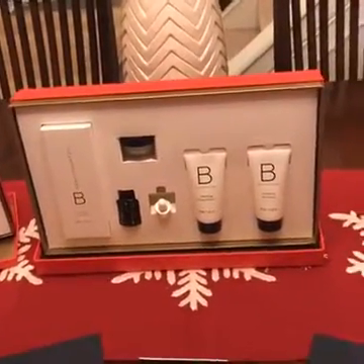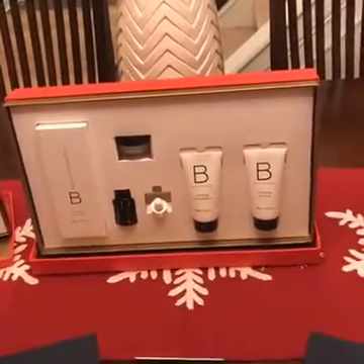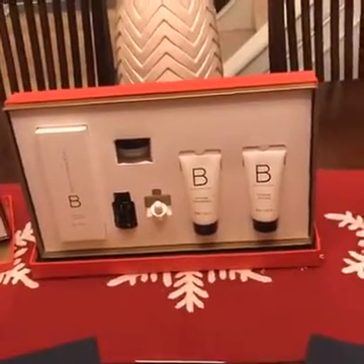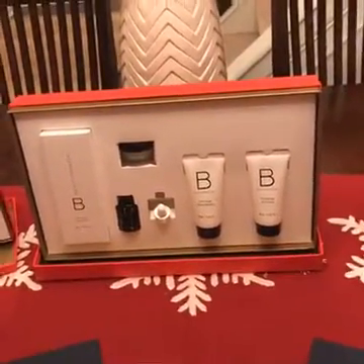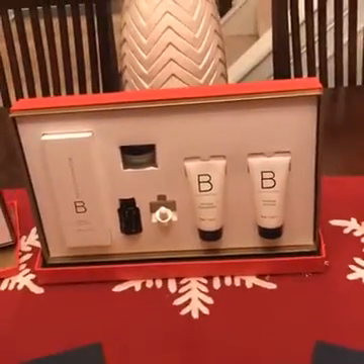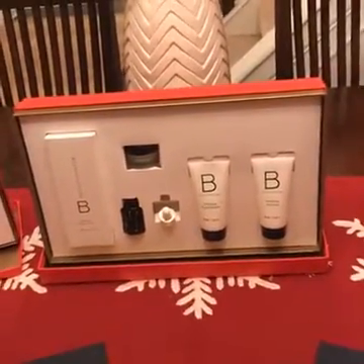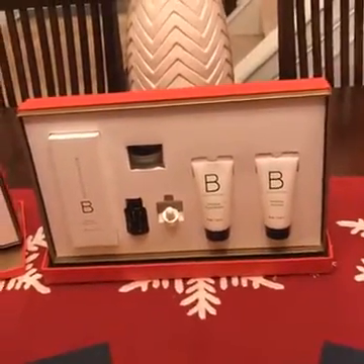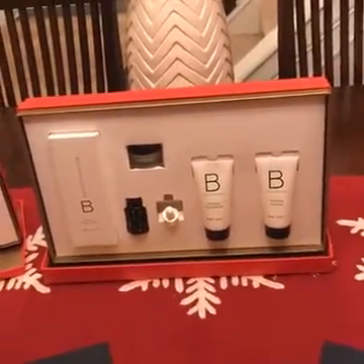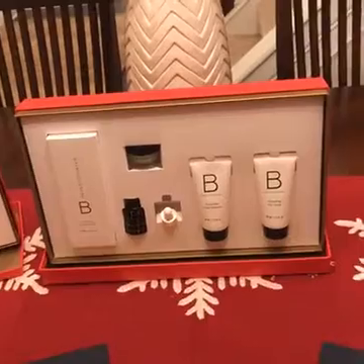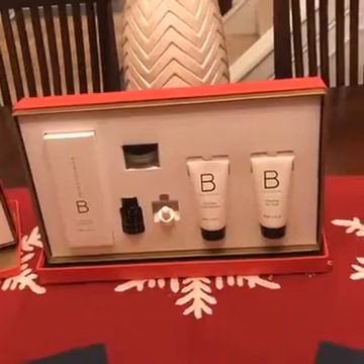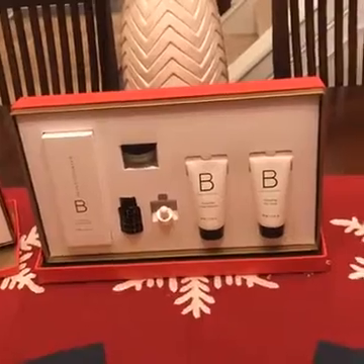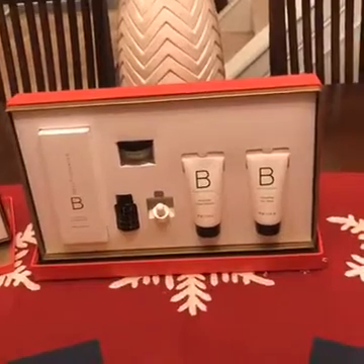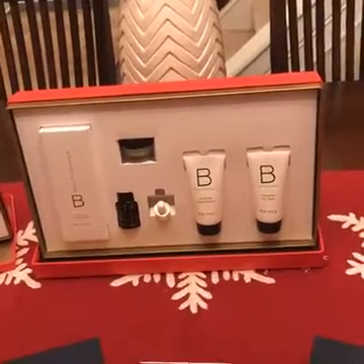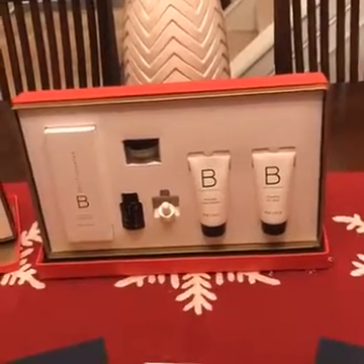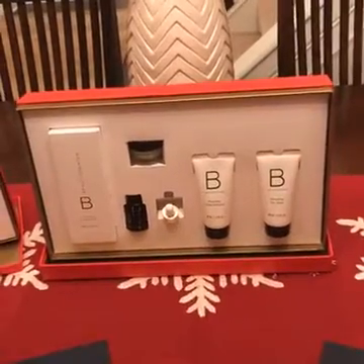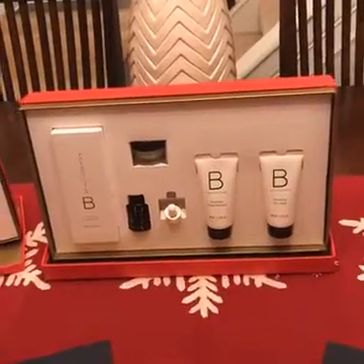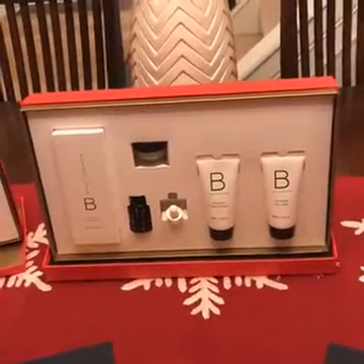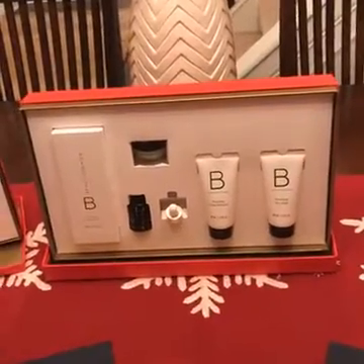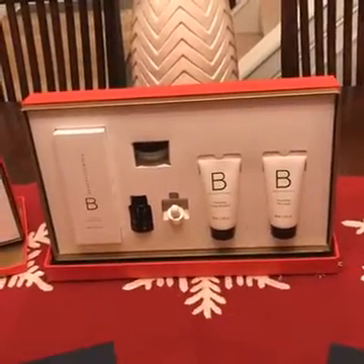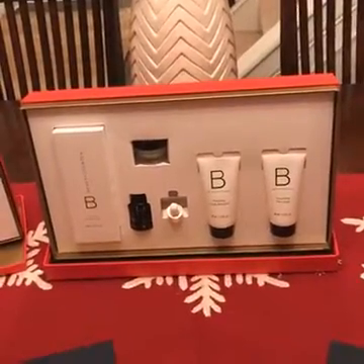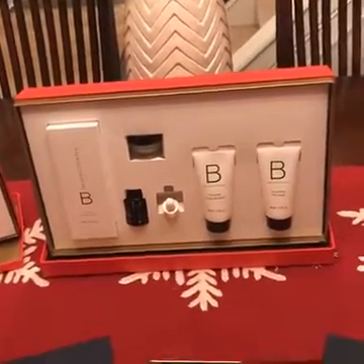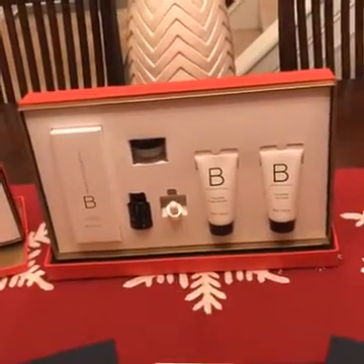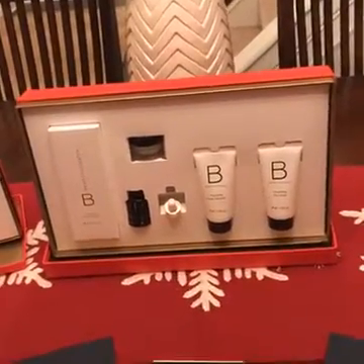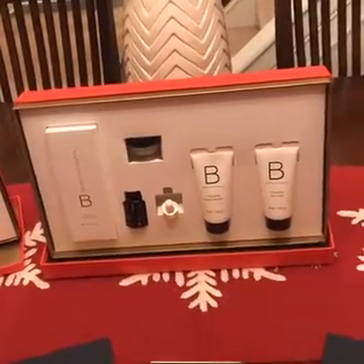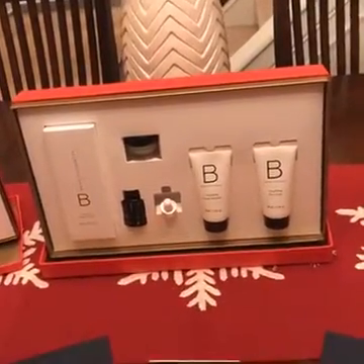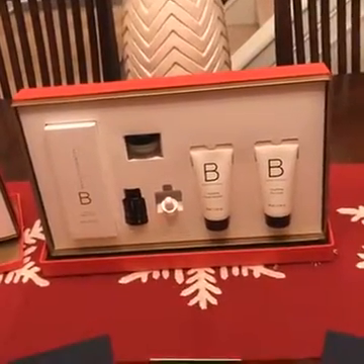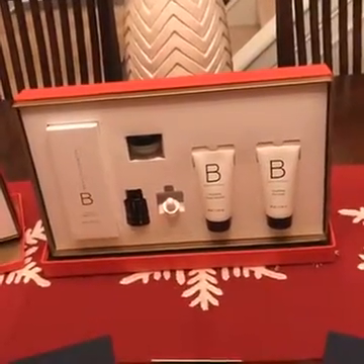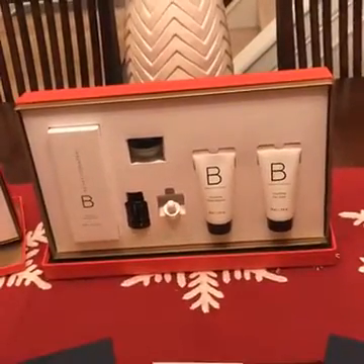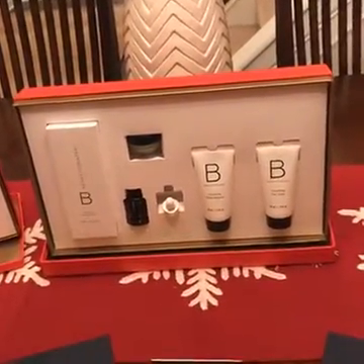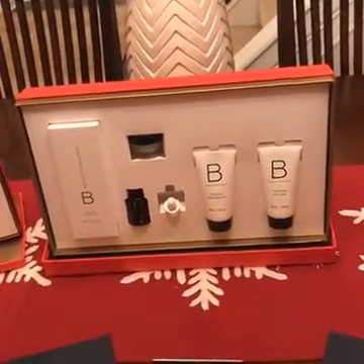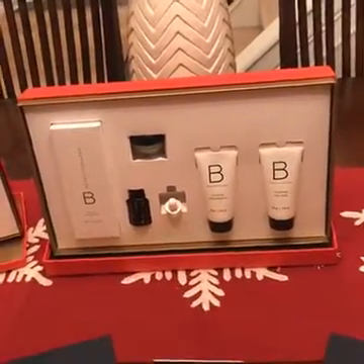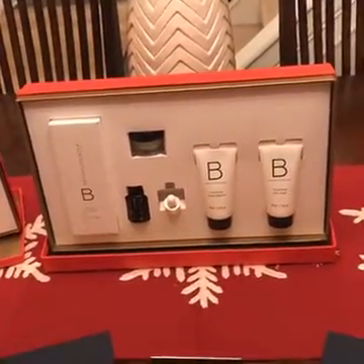It's a $154 value, but it's $108. So it's a great, great value.